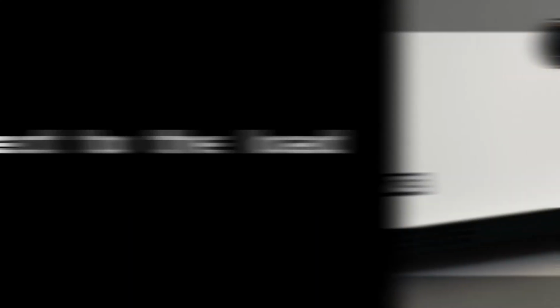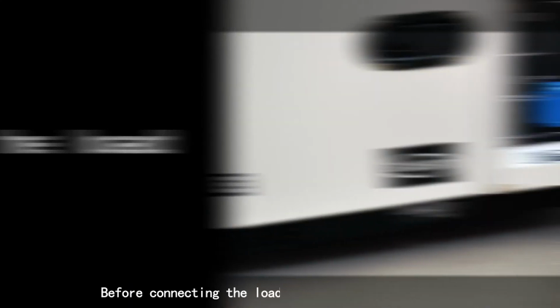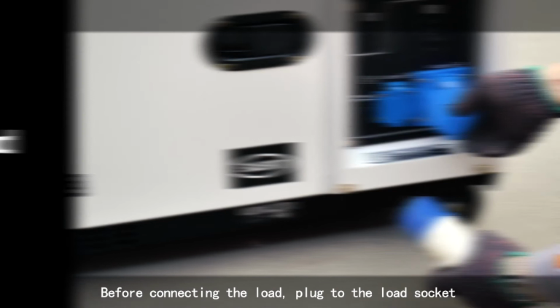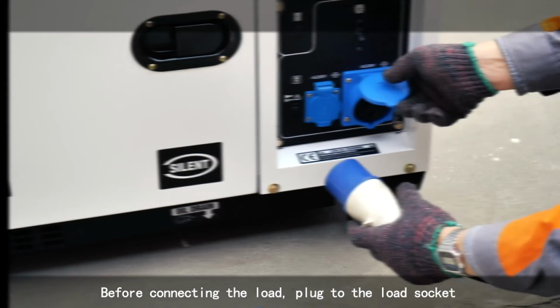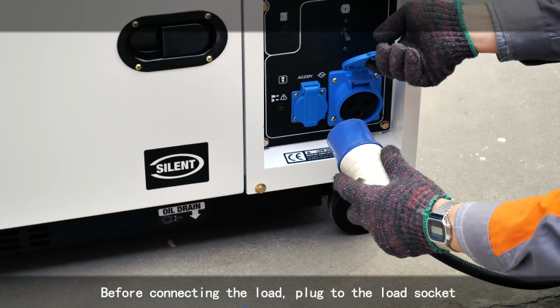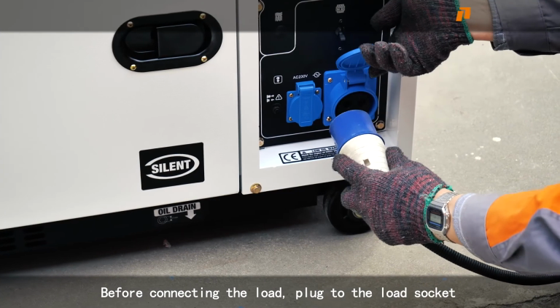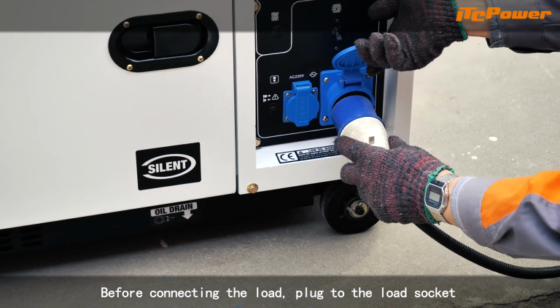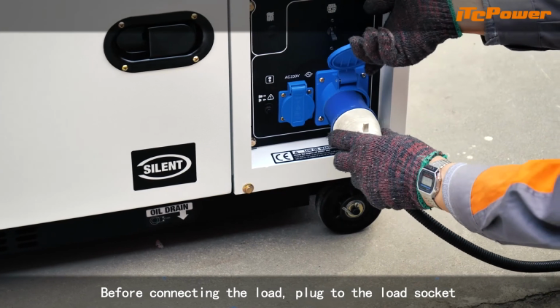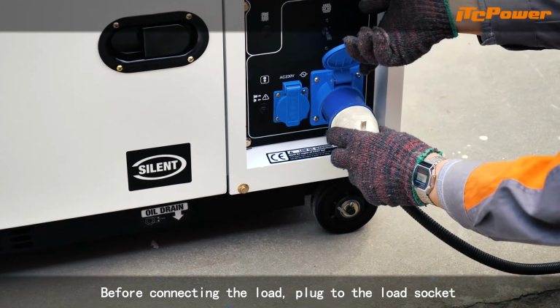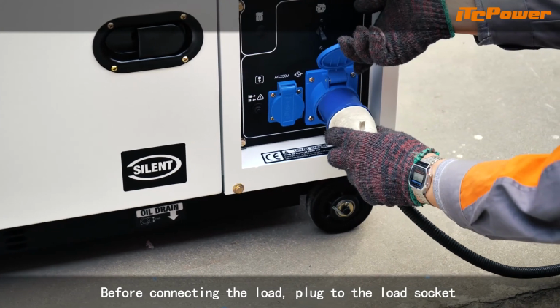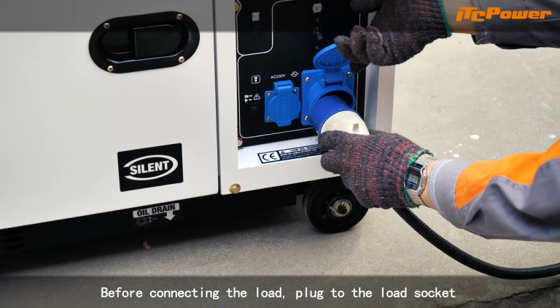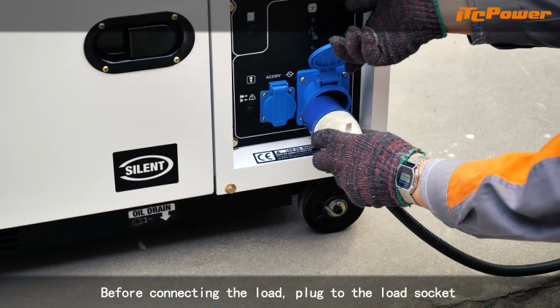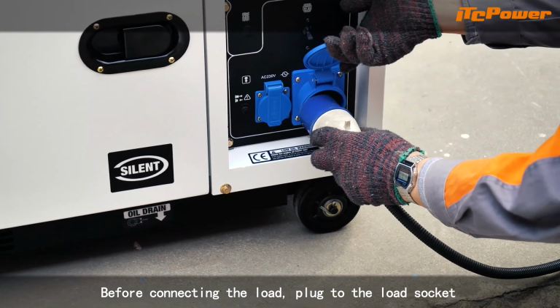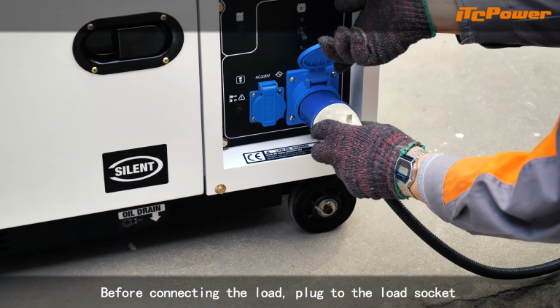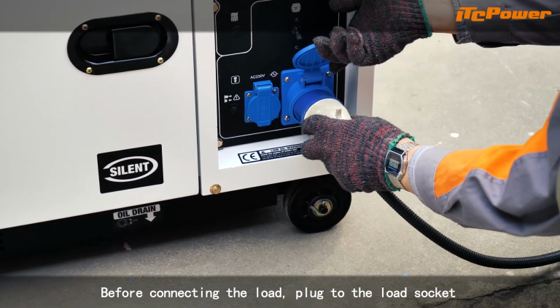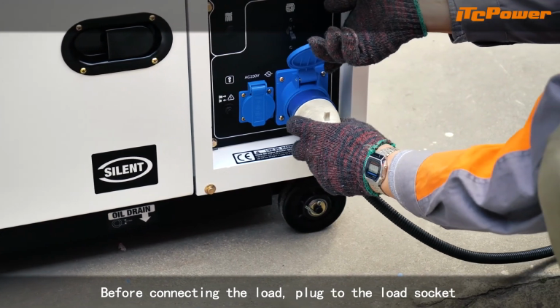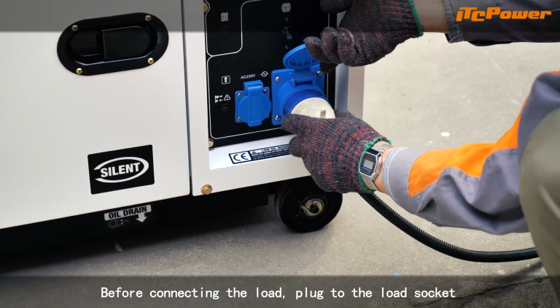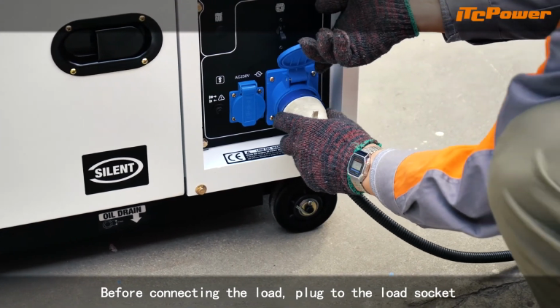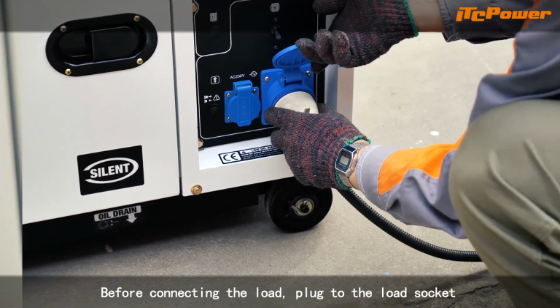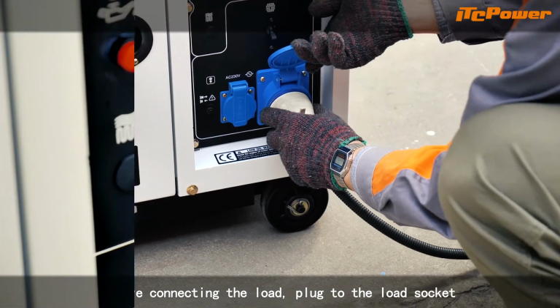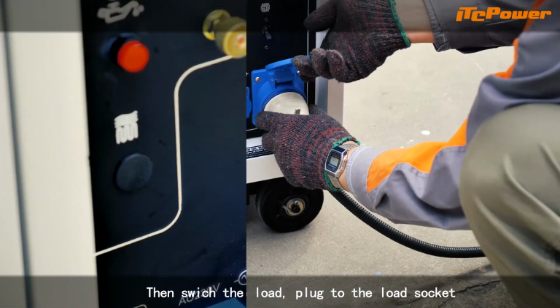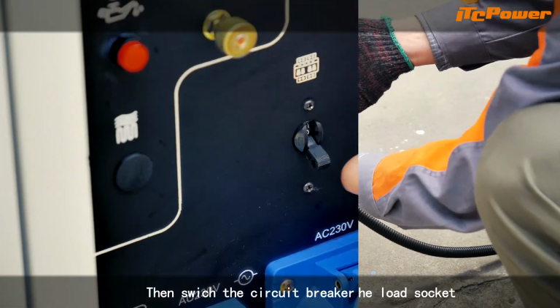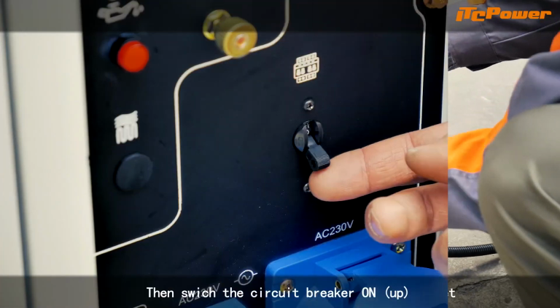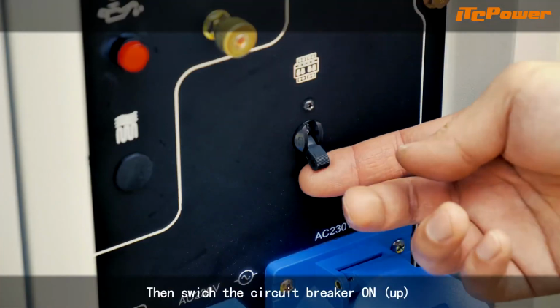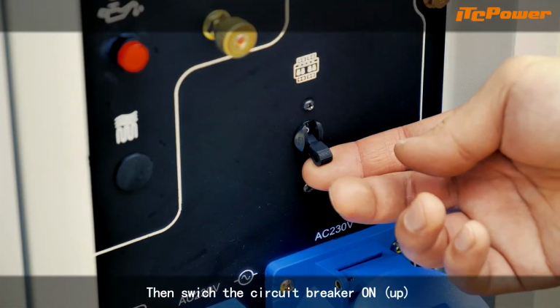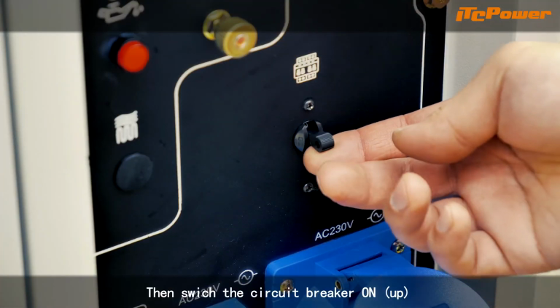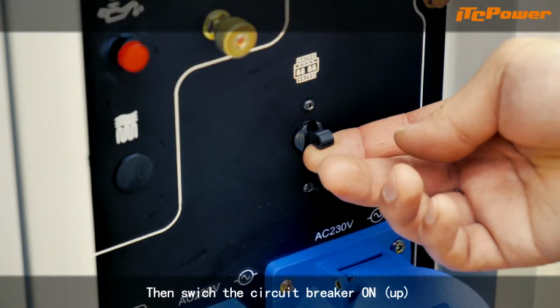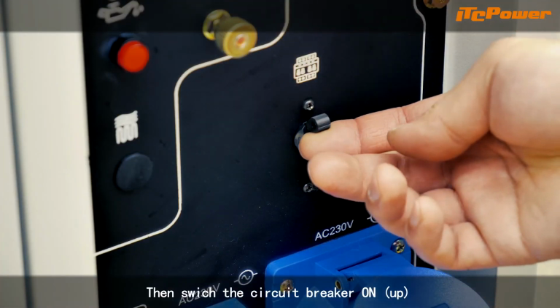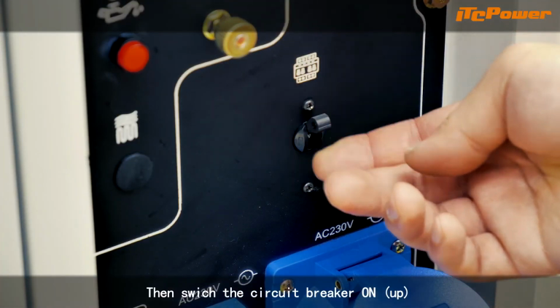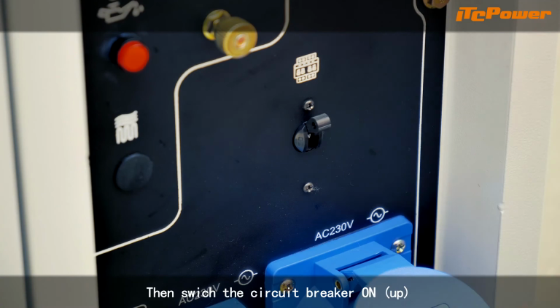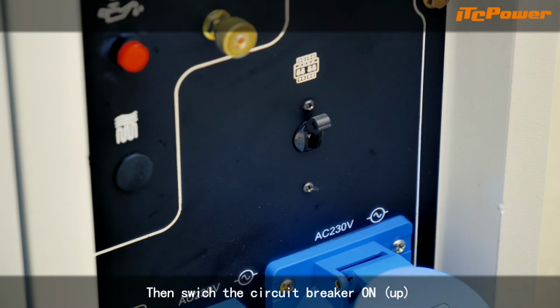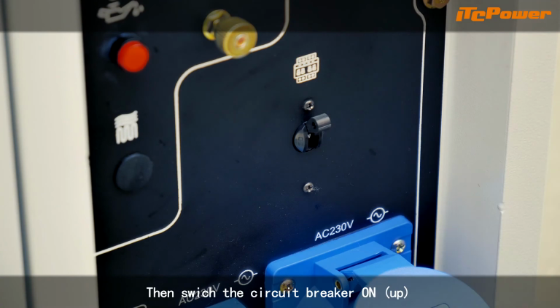Before connecting the load, plug to the load socket. Then switch the circuit breaker on.